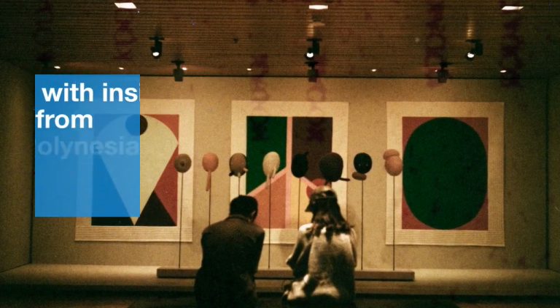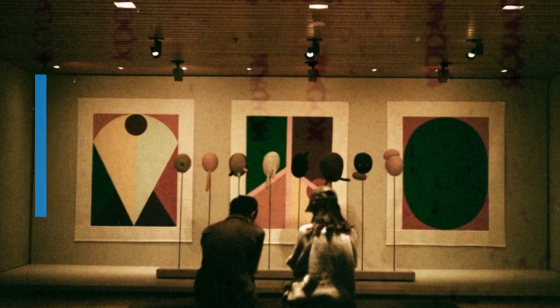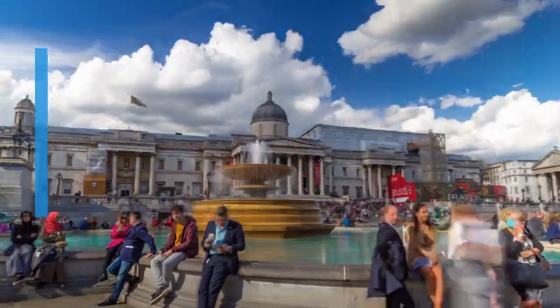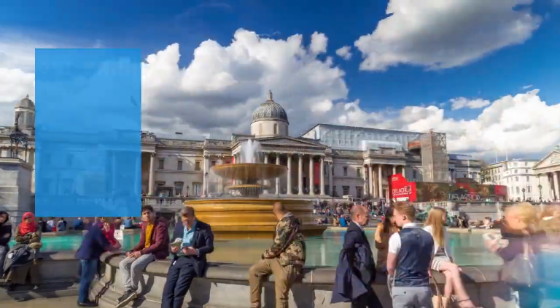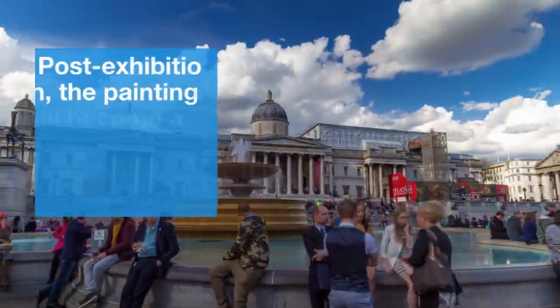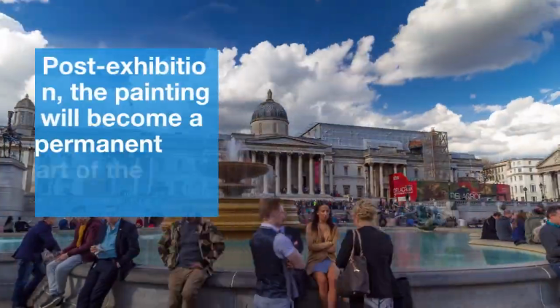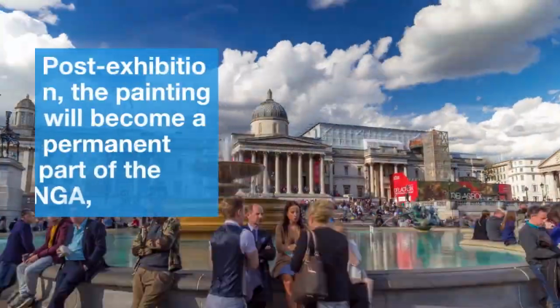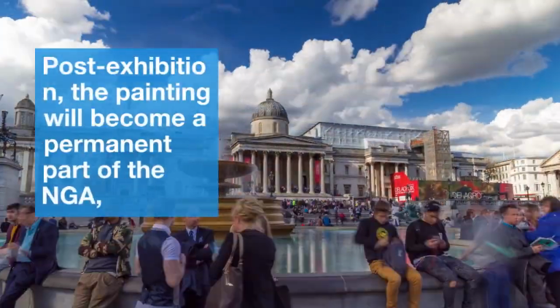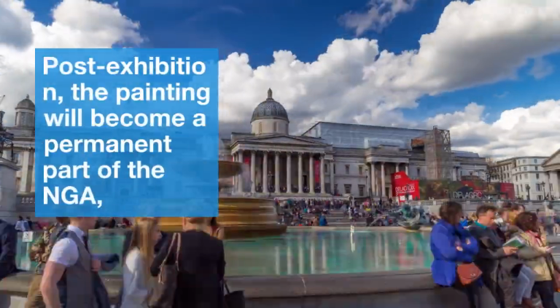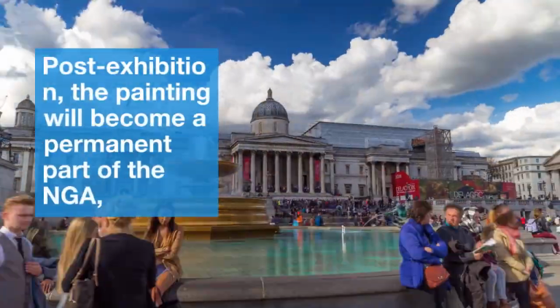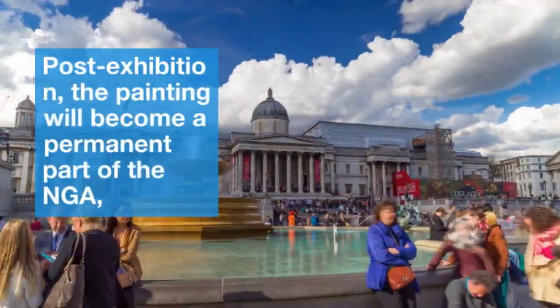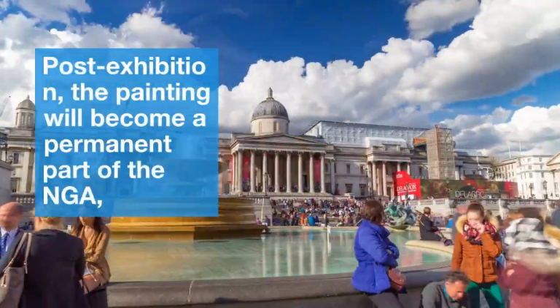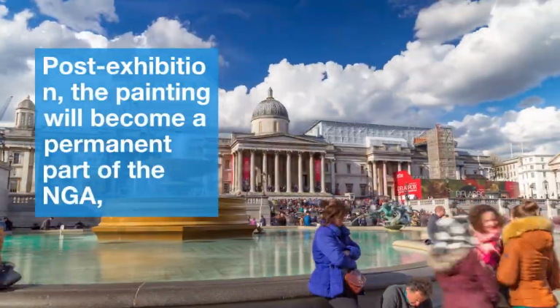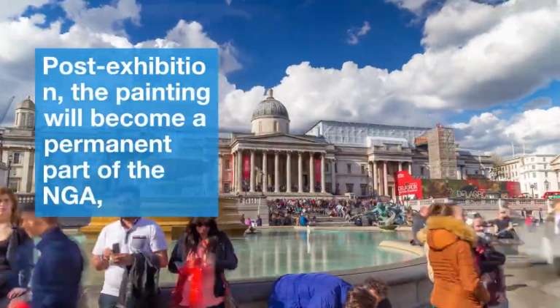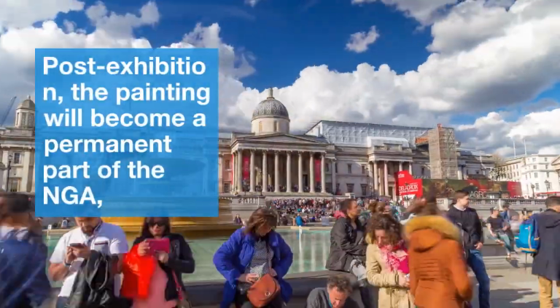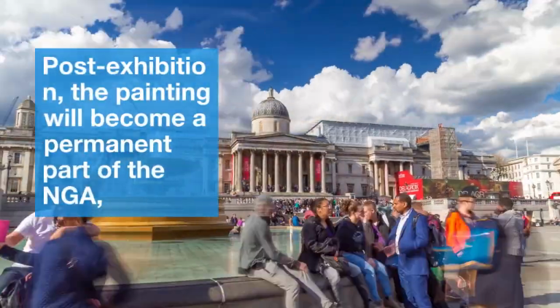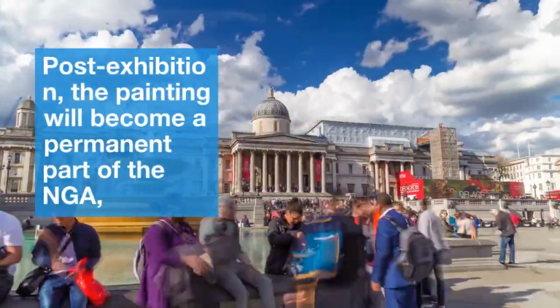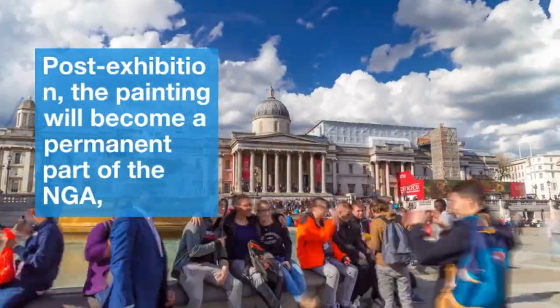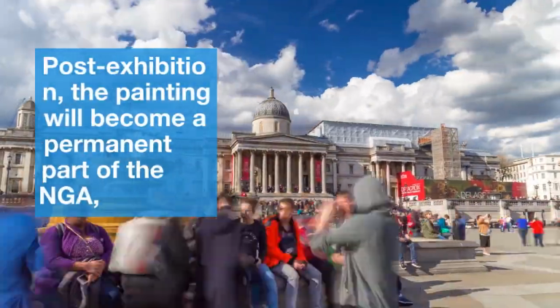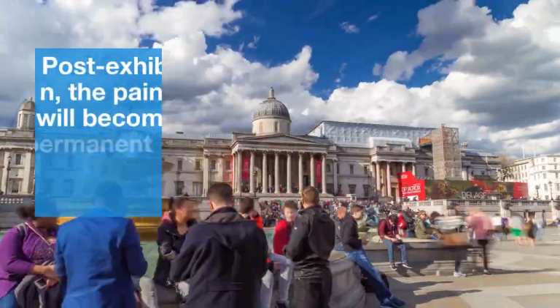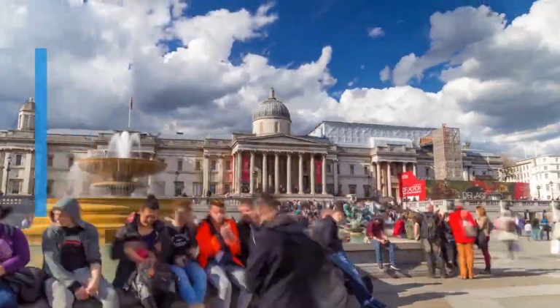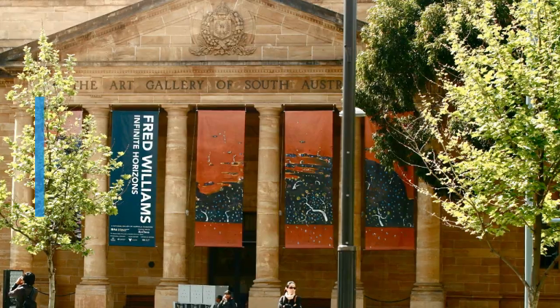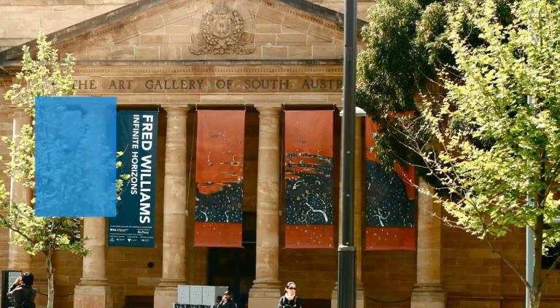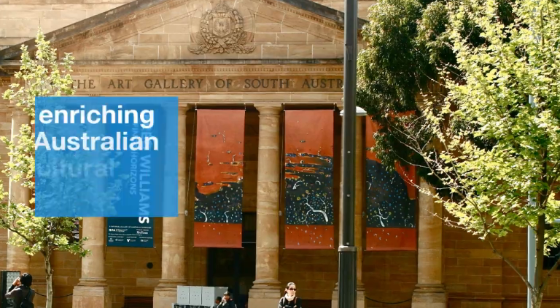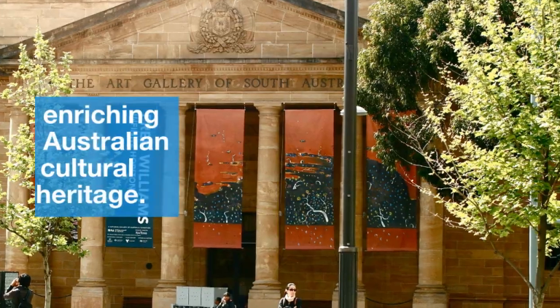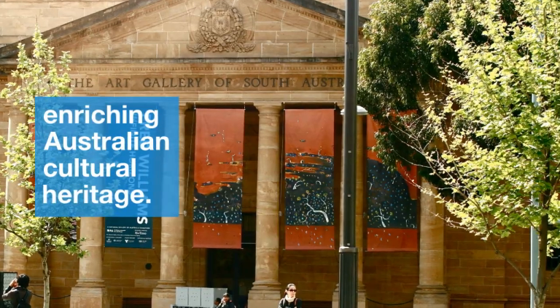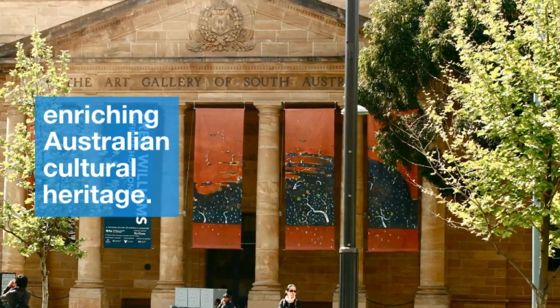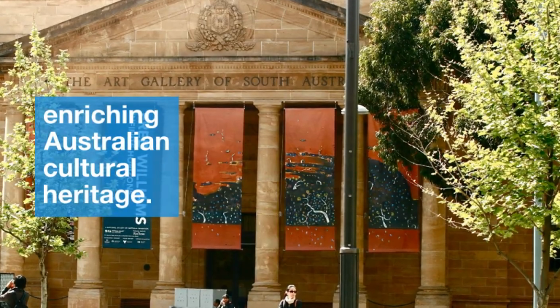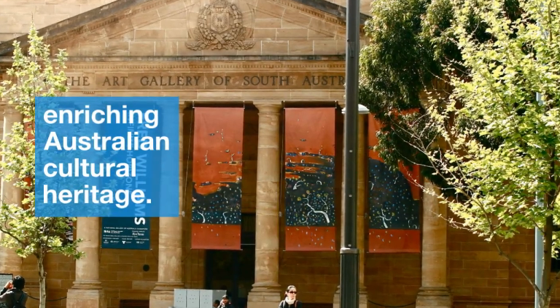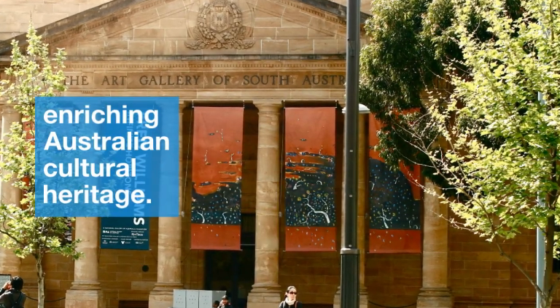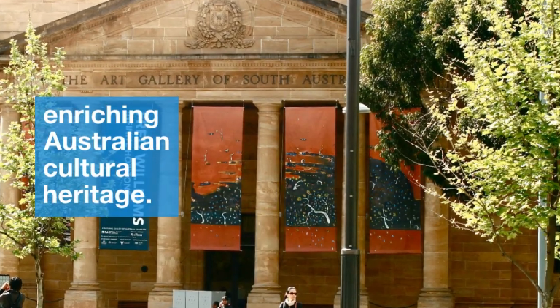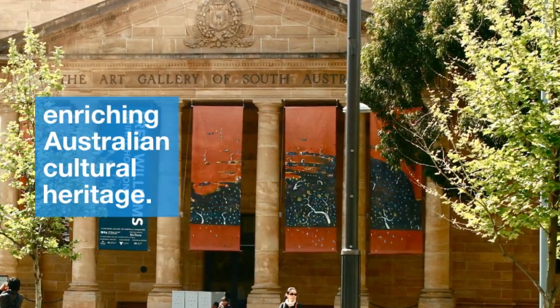Post-exhibition, the painting will become a permanent part of the NGA, enriching Australian cultural heritage.